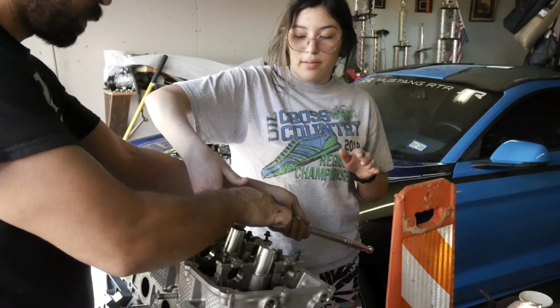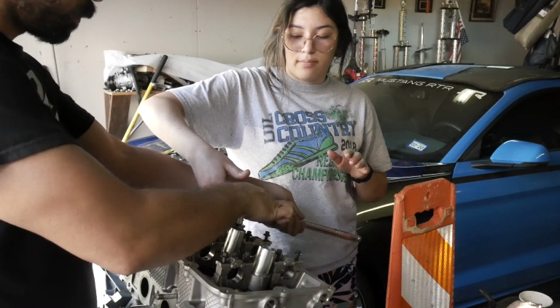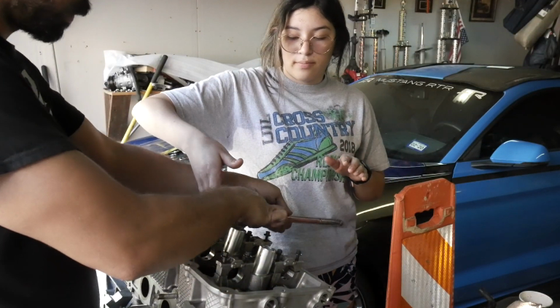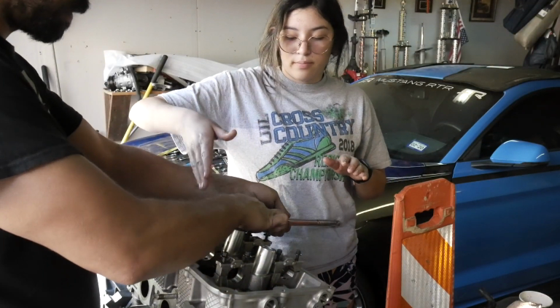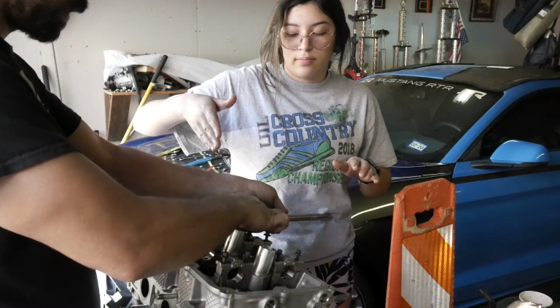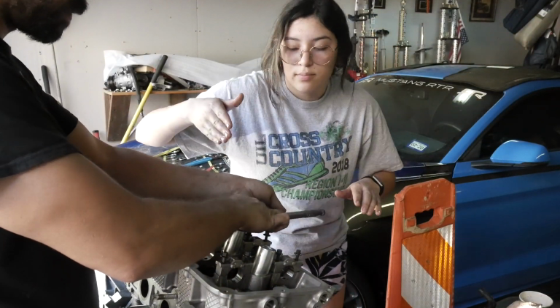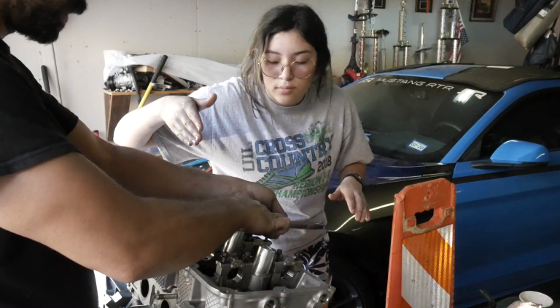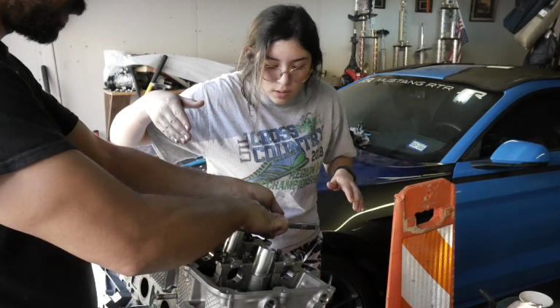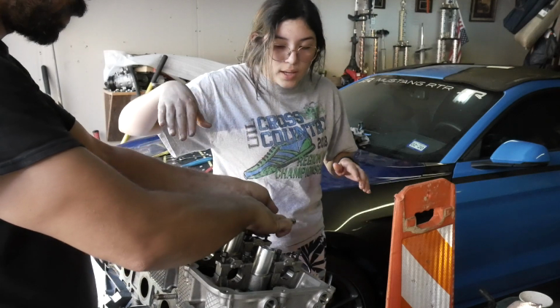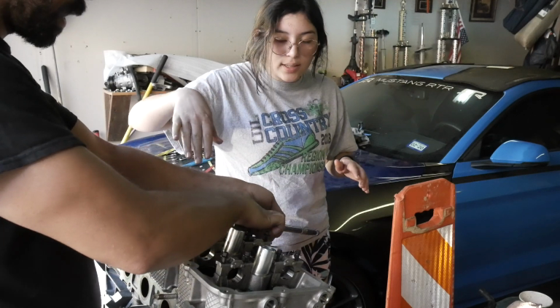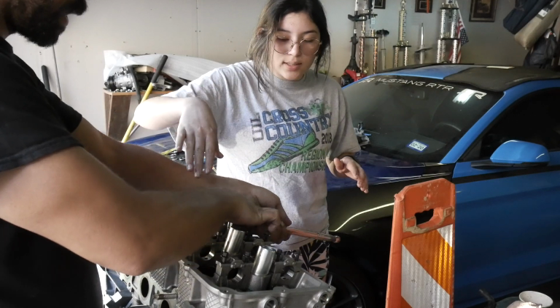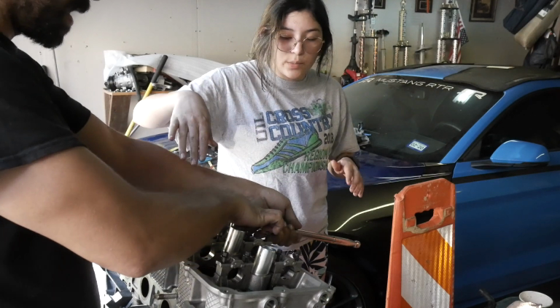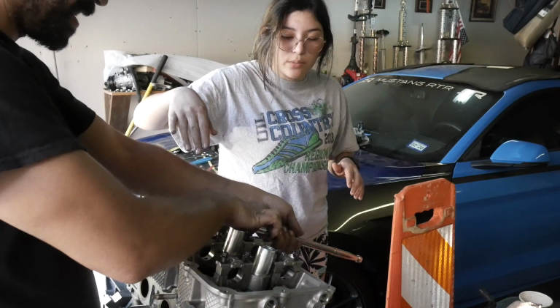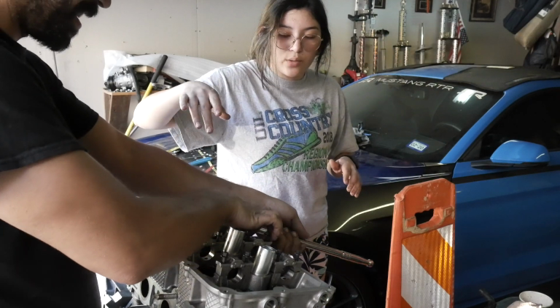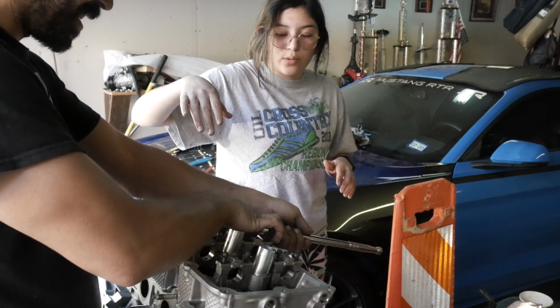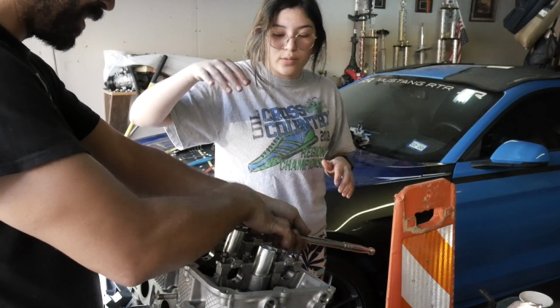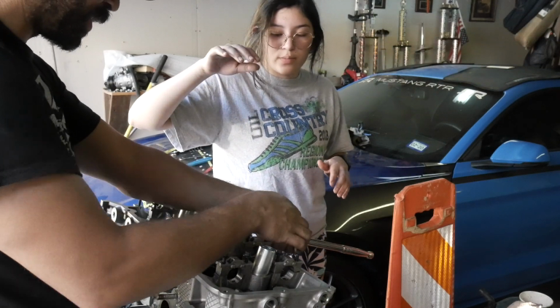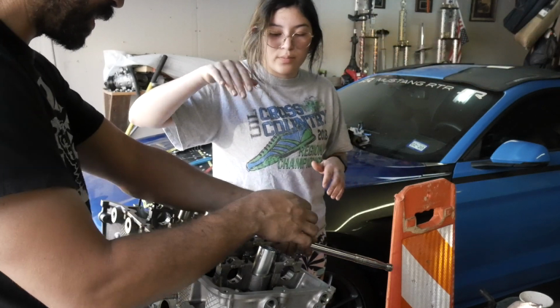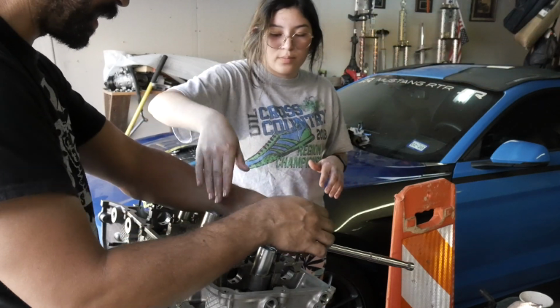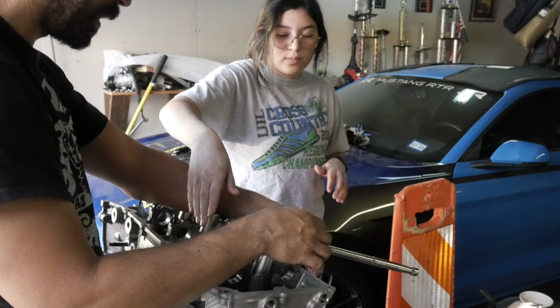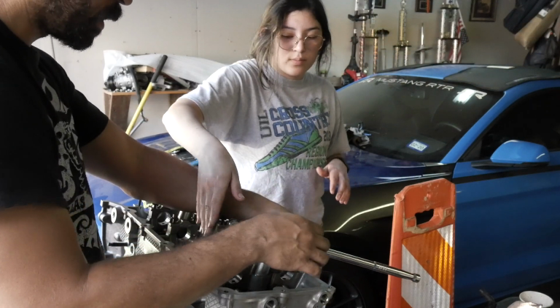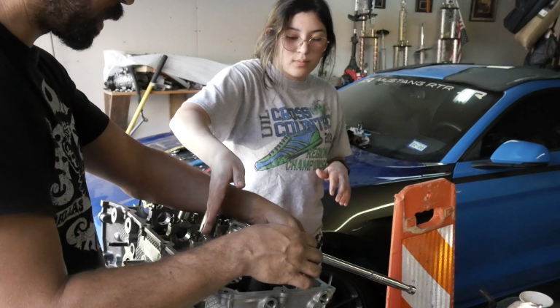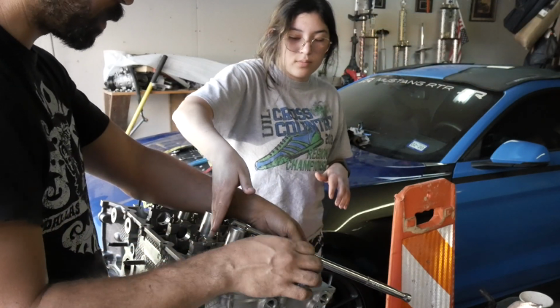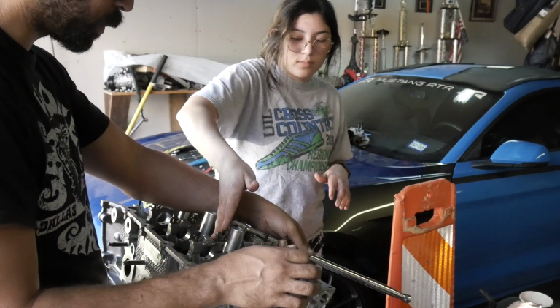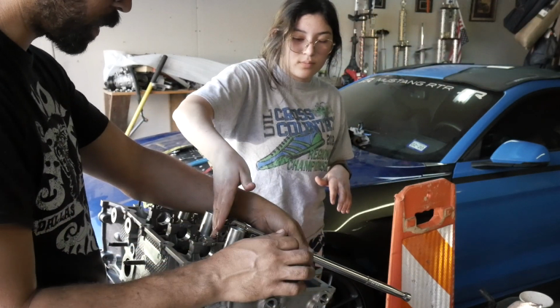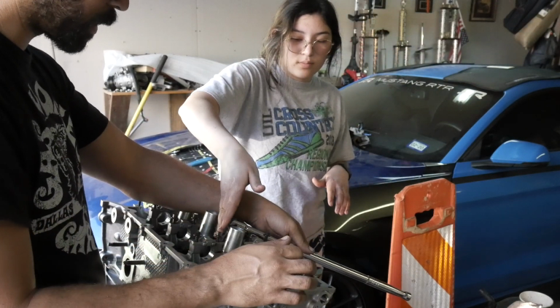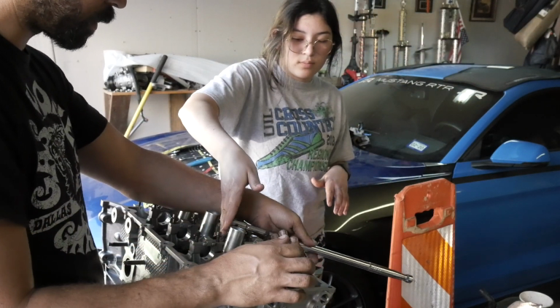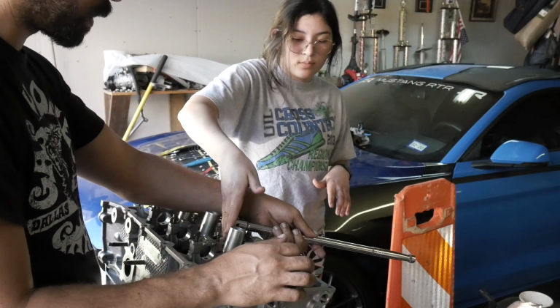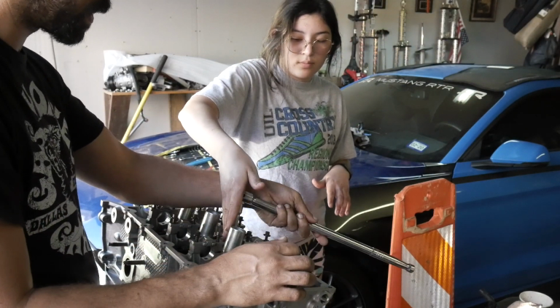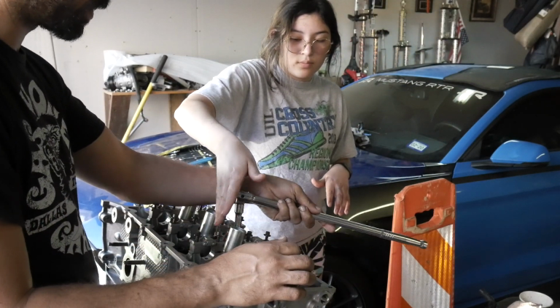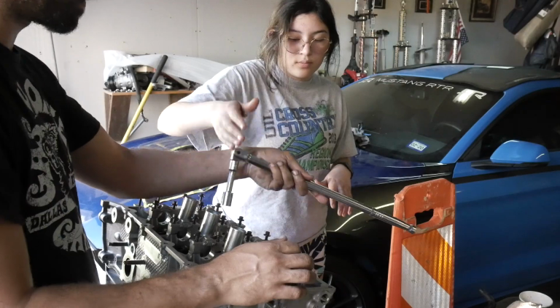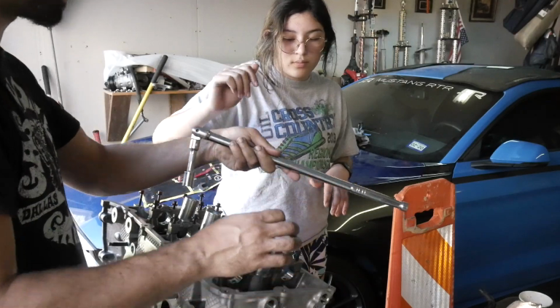So once we got everything down we need to do an additional 90 degrees. We're not gonna be able to do it without an extension, so I'm gonna have to get one.